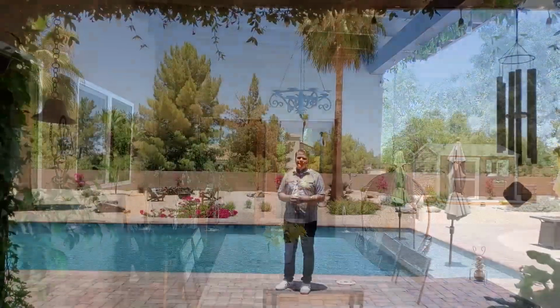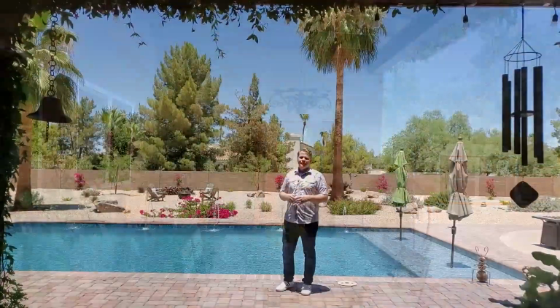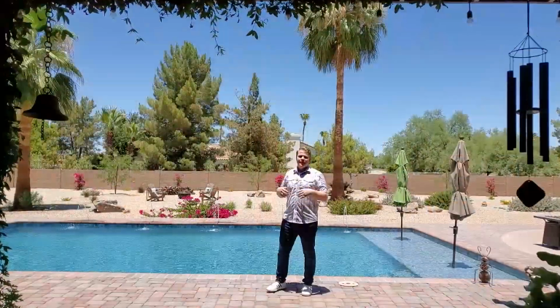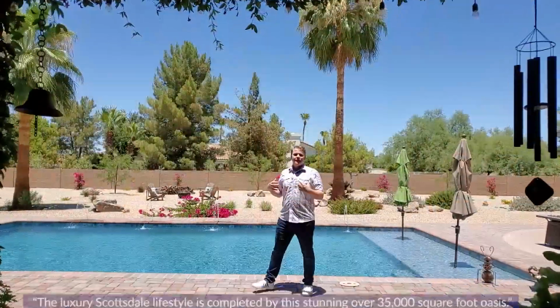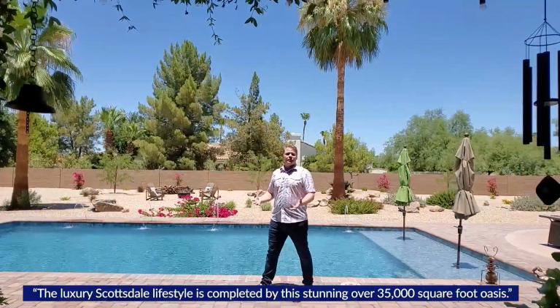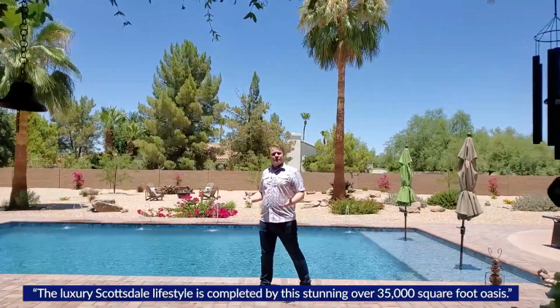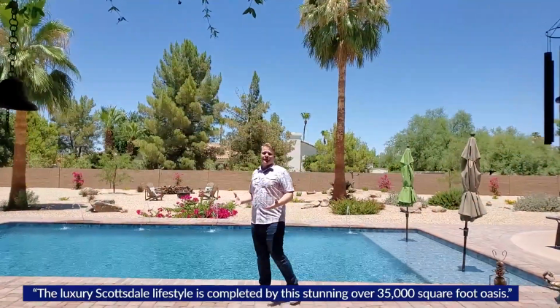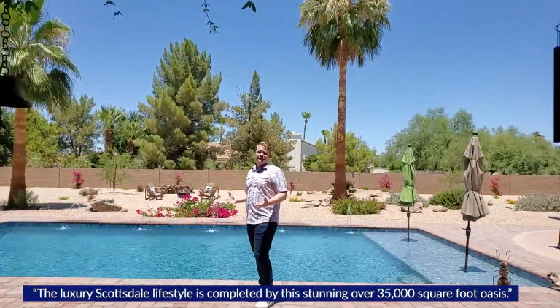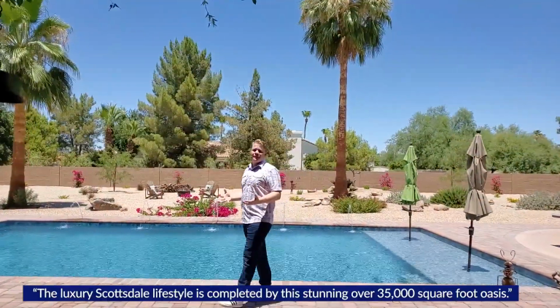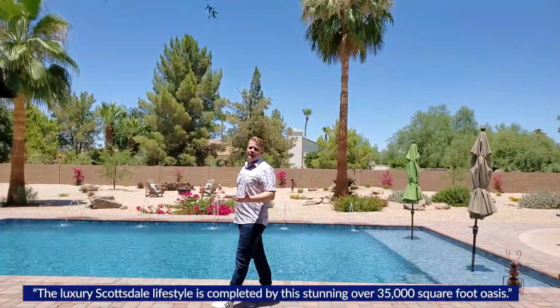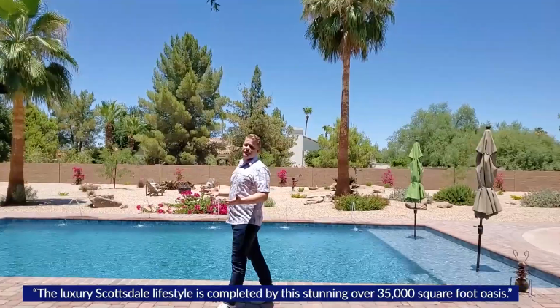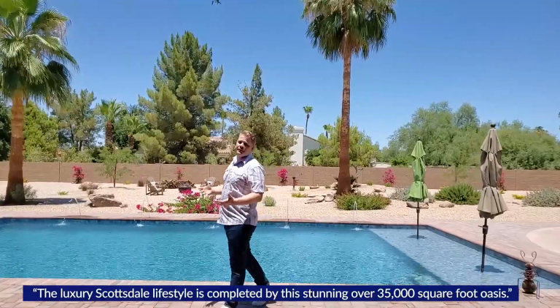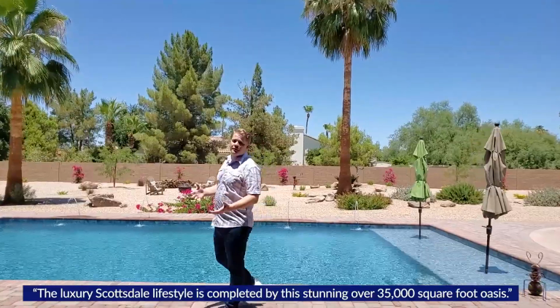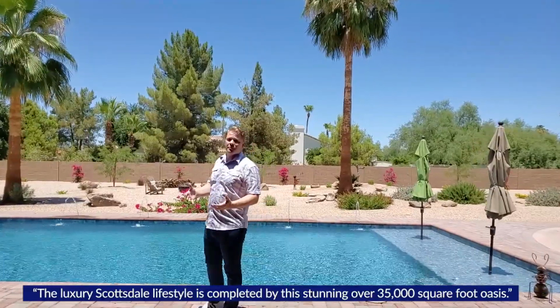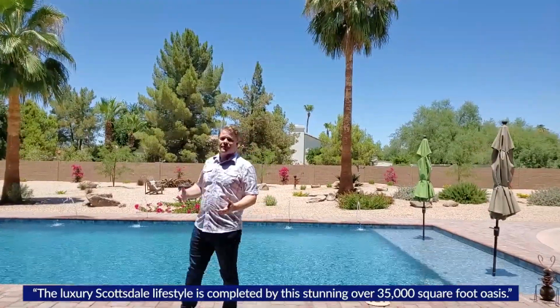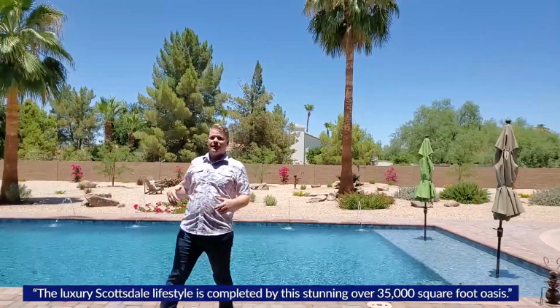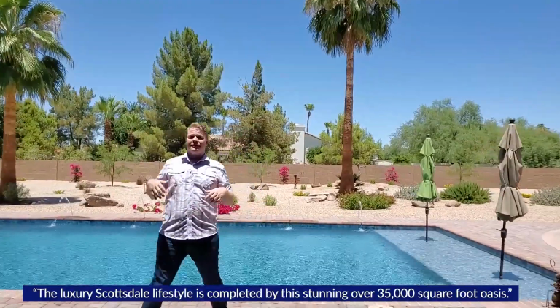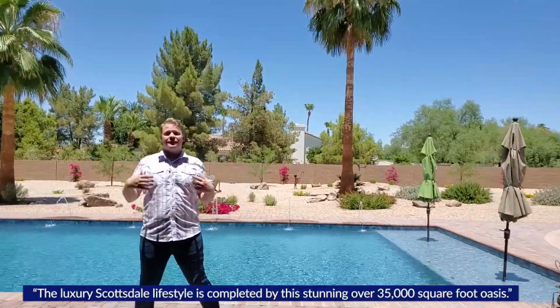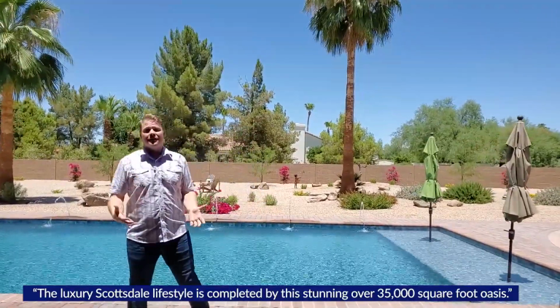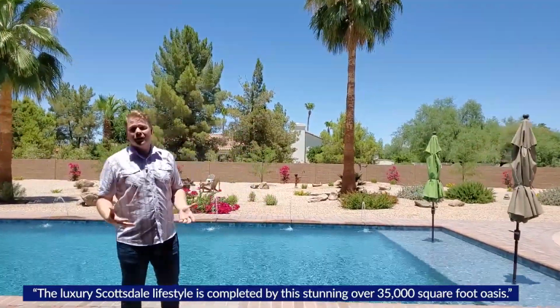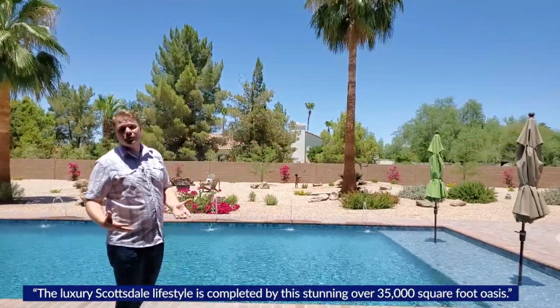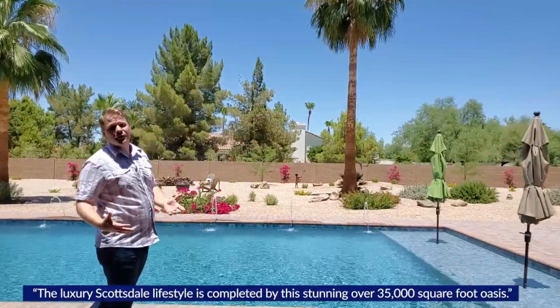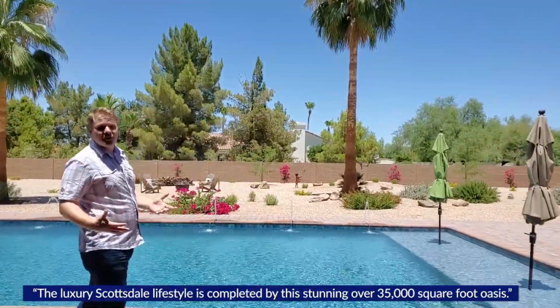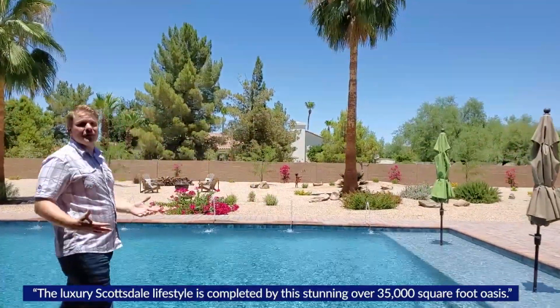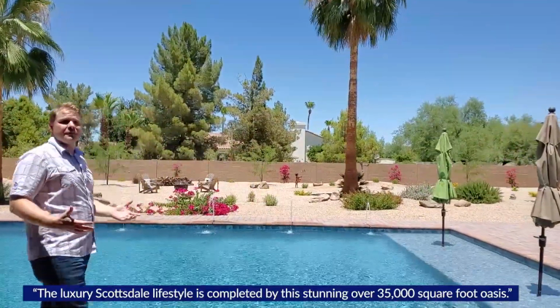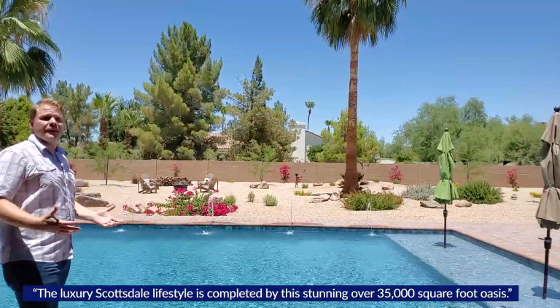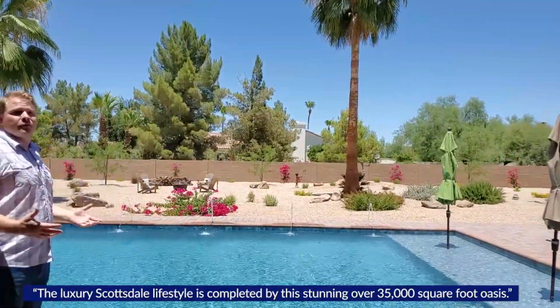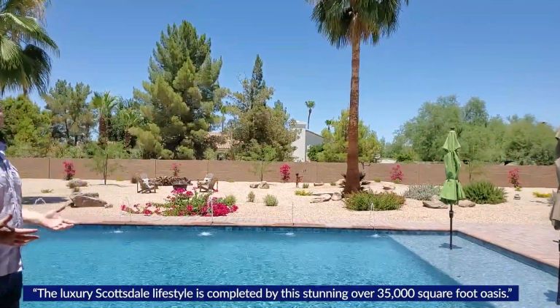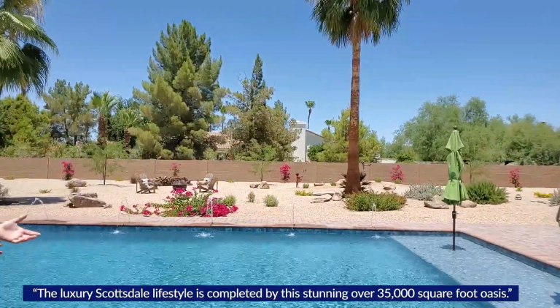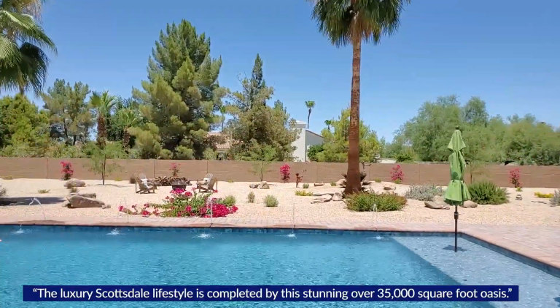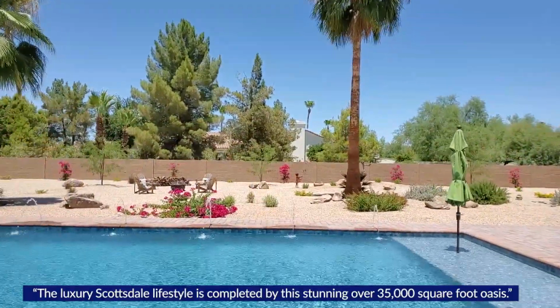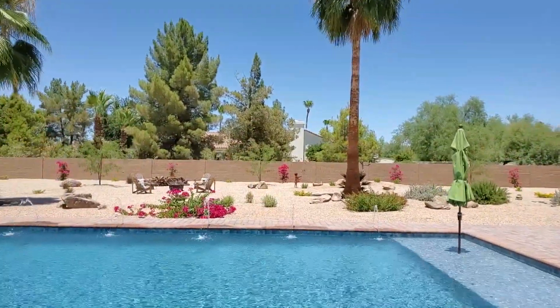The luxury Scottsdale lifestyle is completed by this stunning over 35,000 square foot oasis.